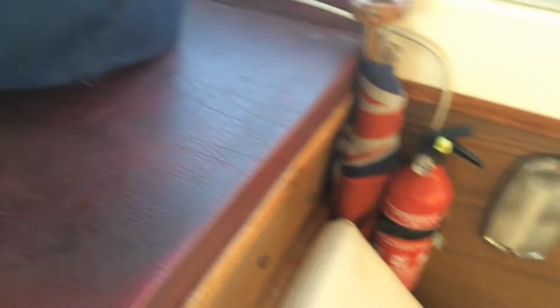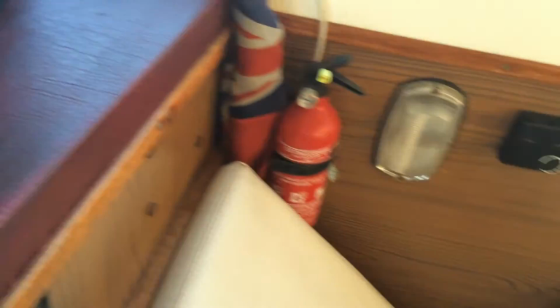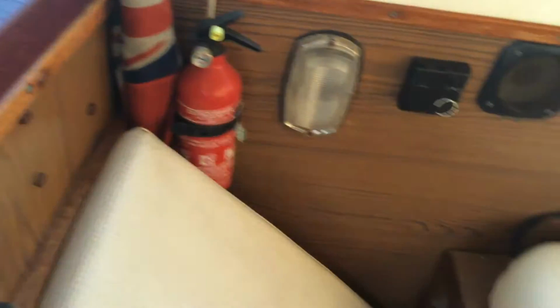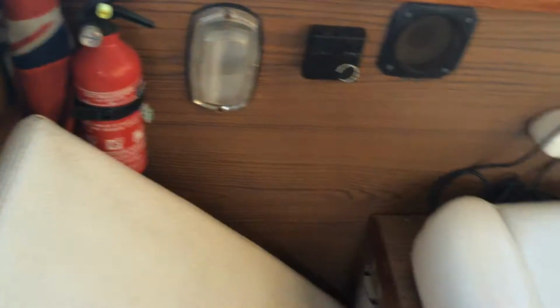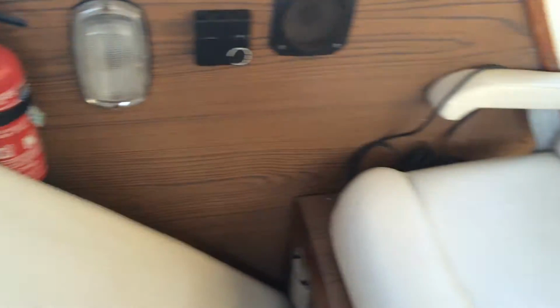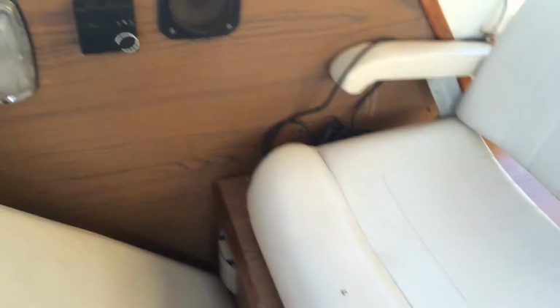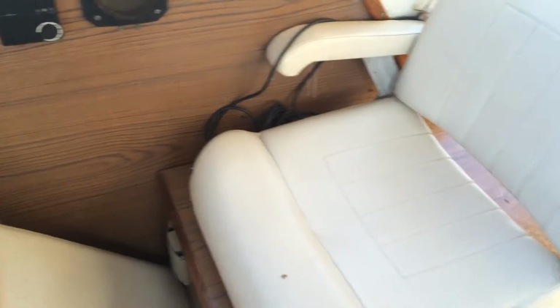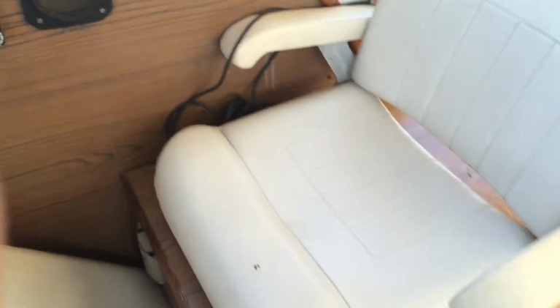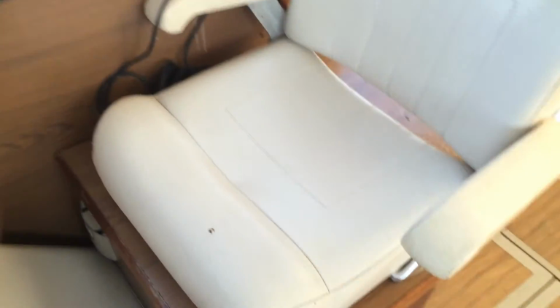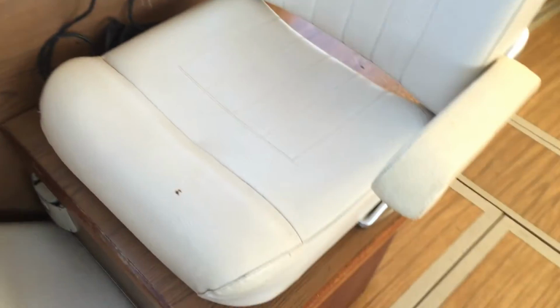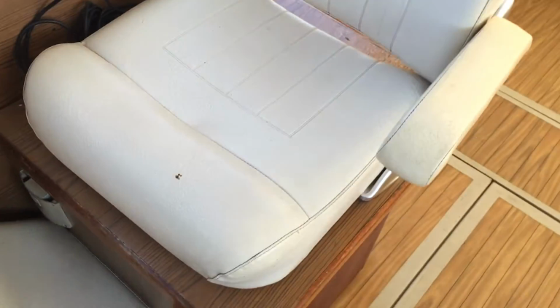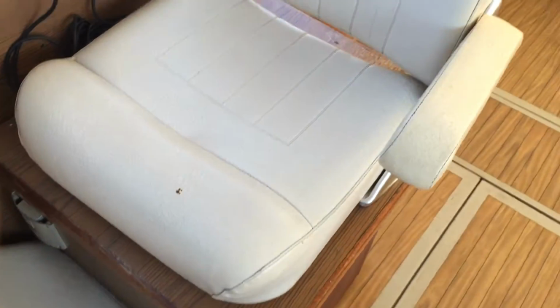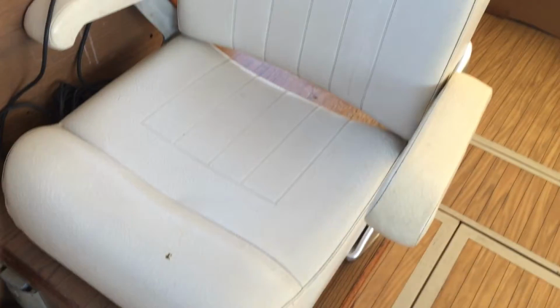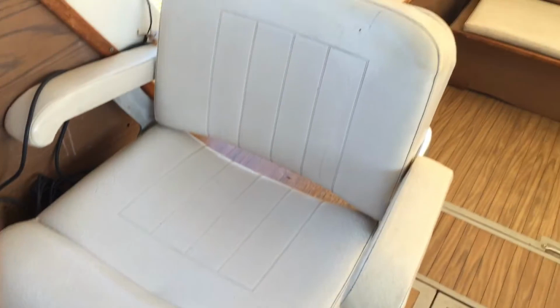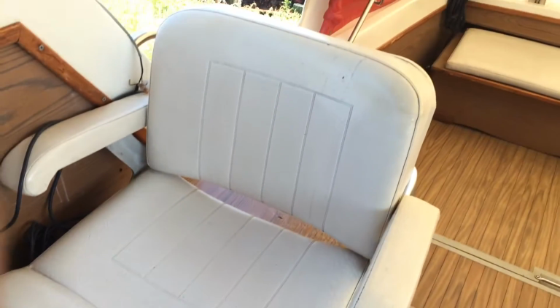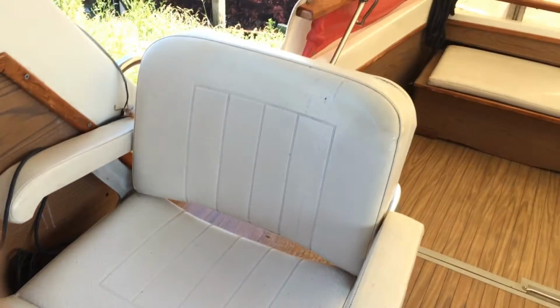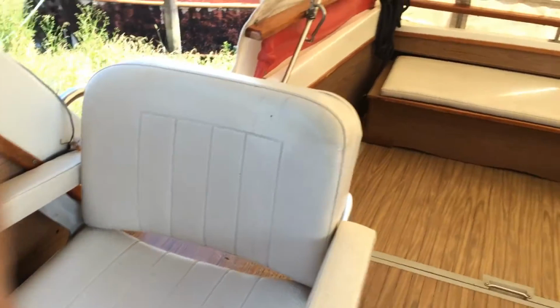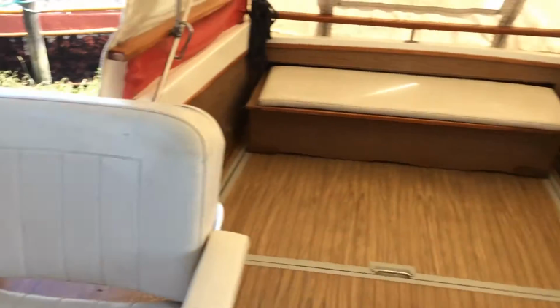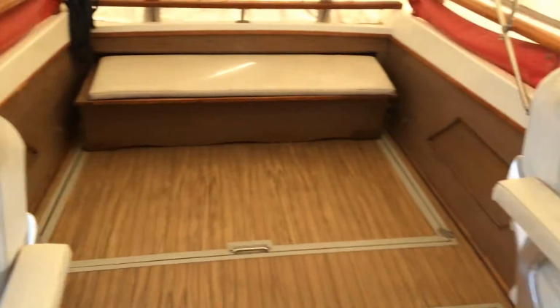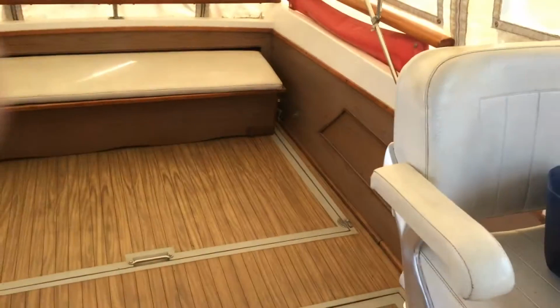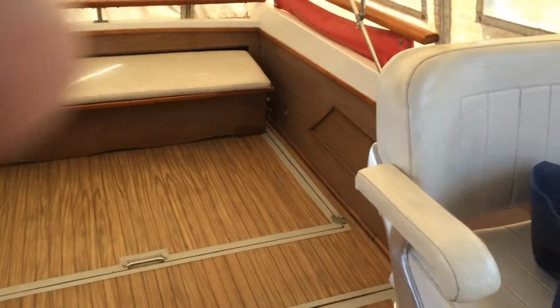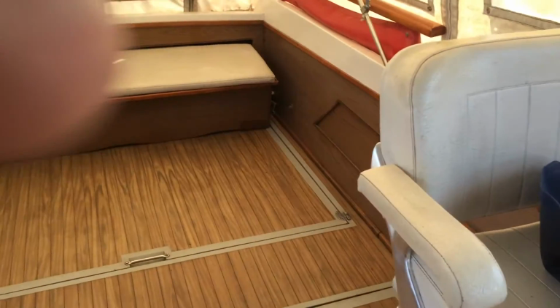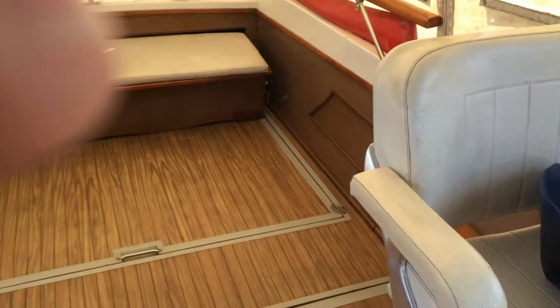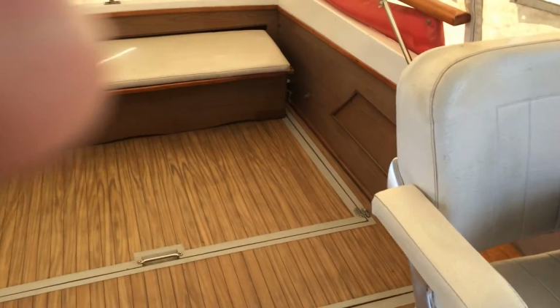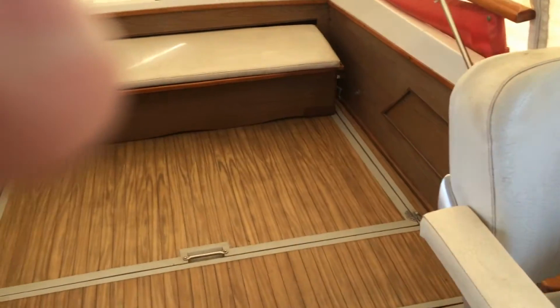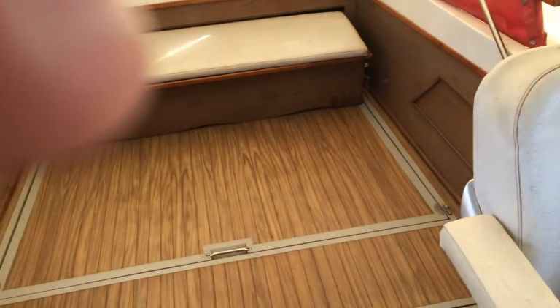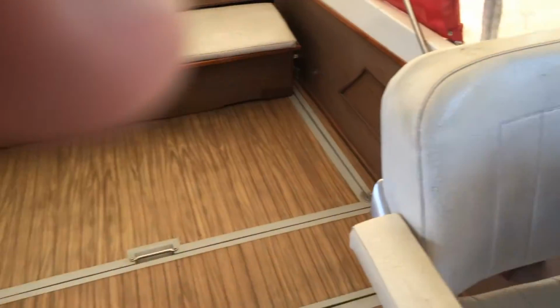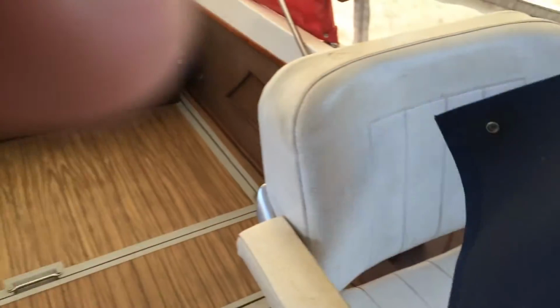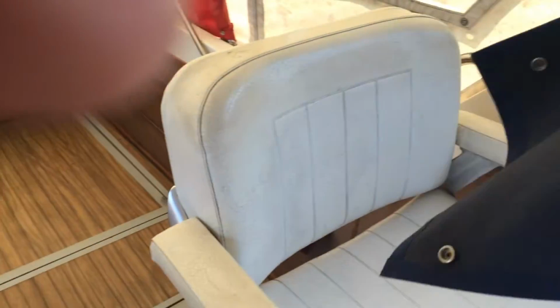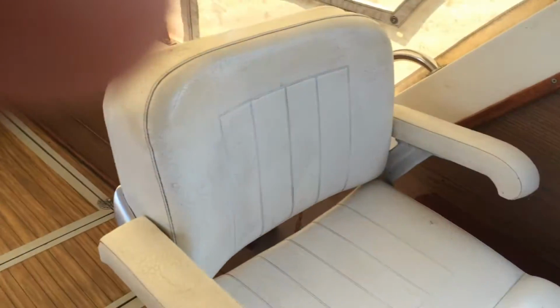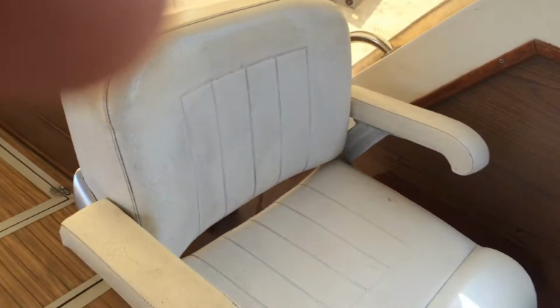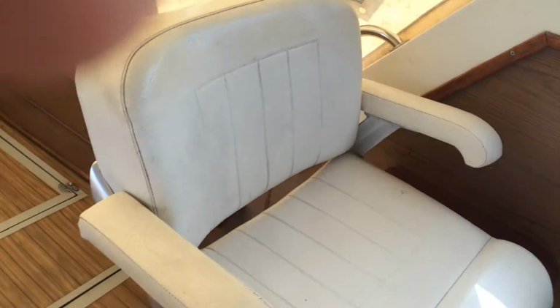The upholstery is in a fair condition — a few marks here and there, only to be expected on the age of the boat.